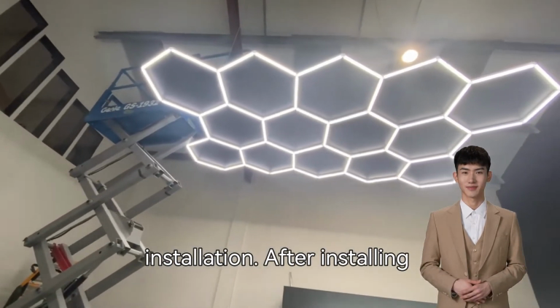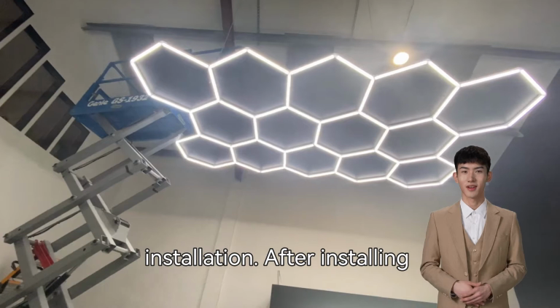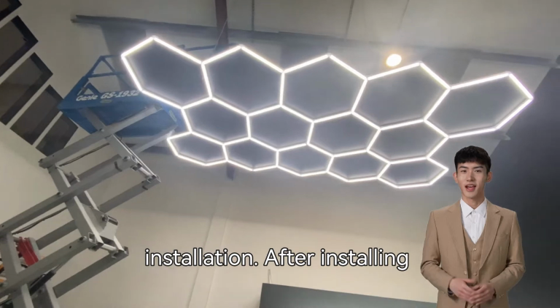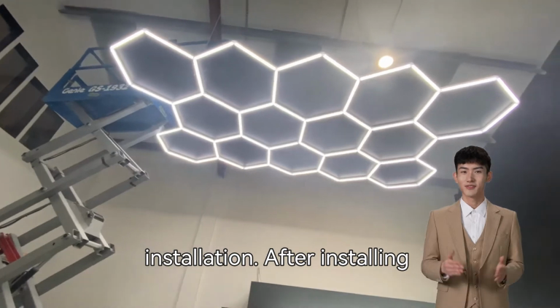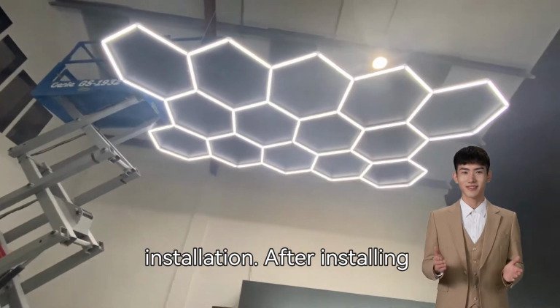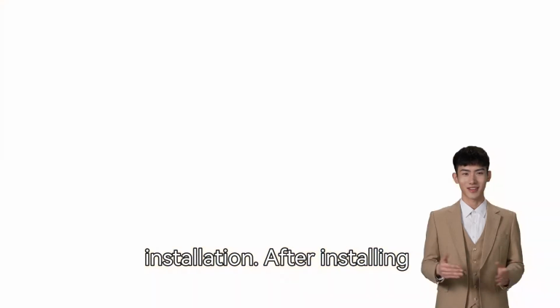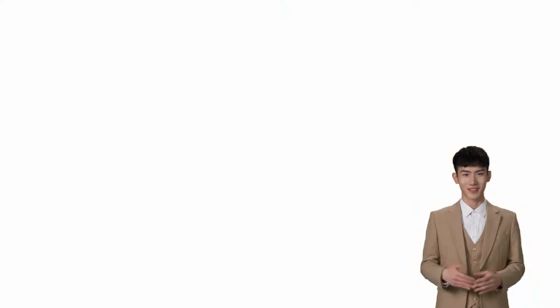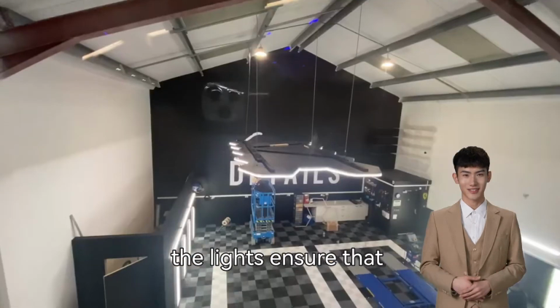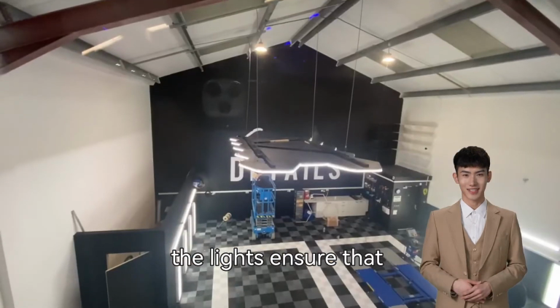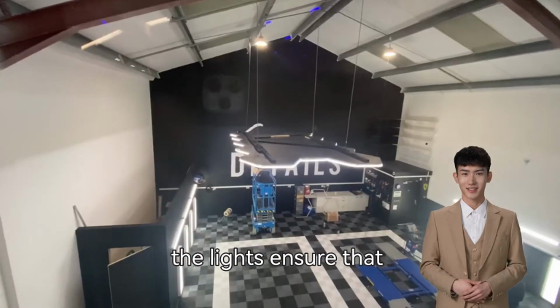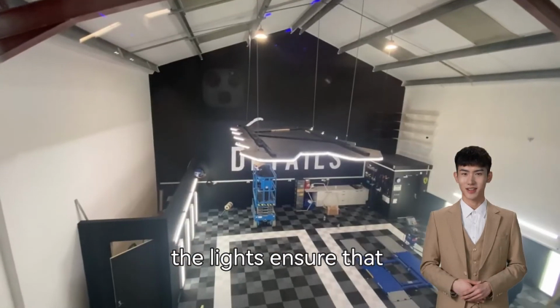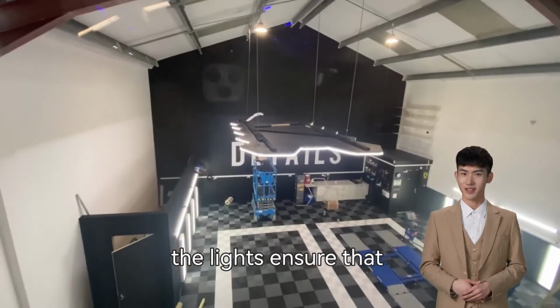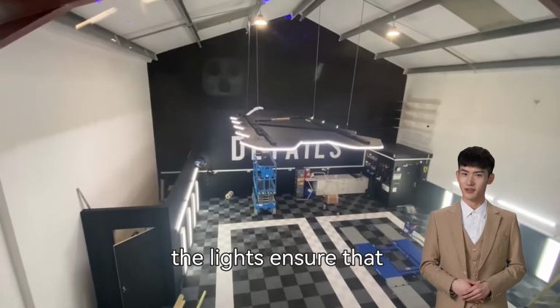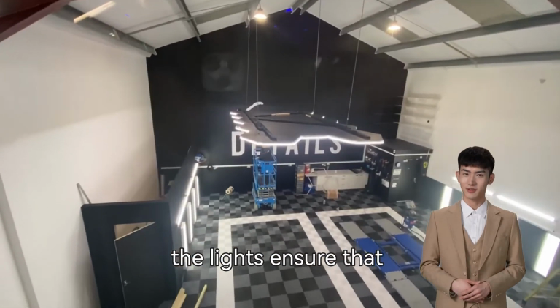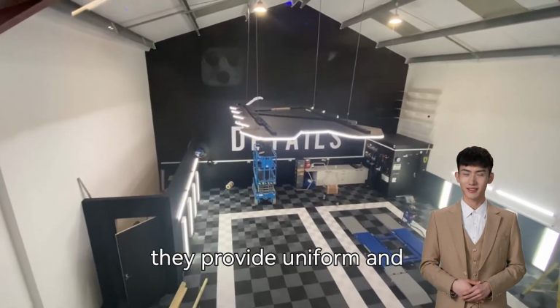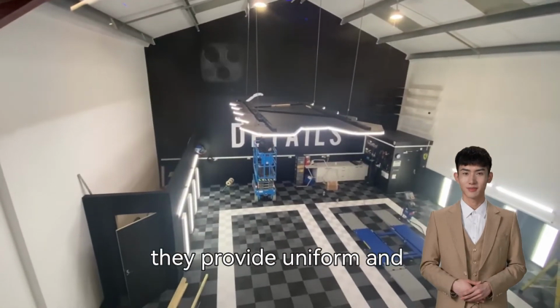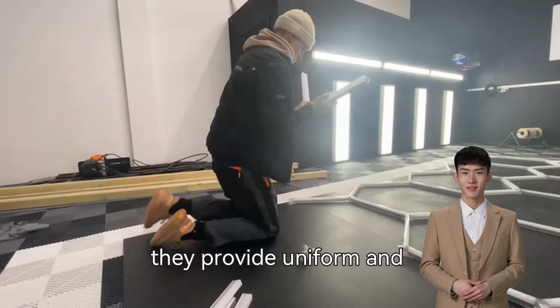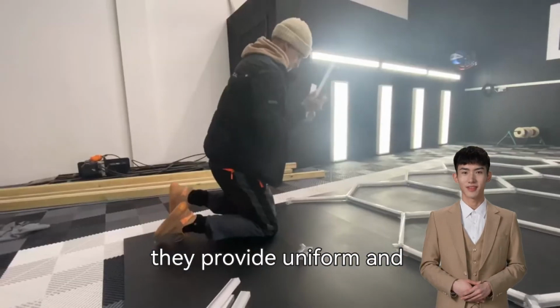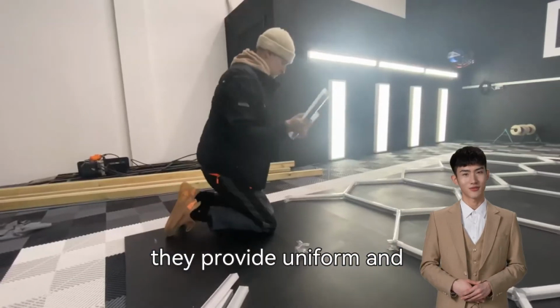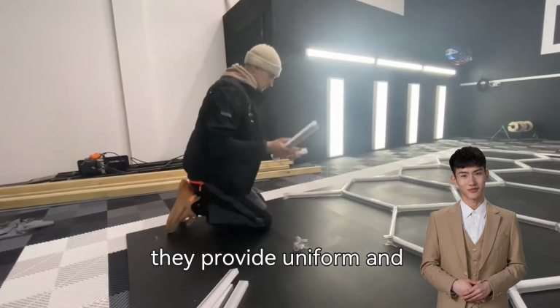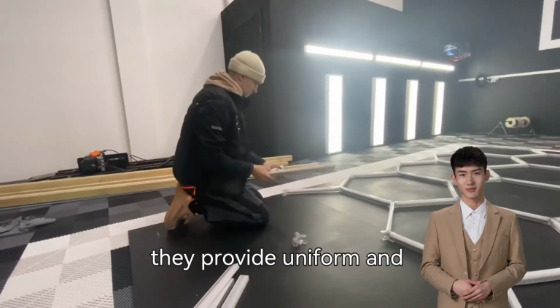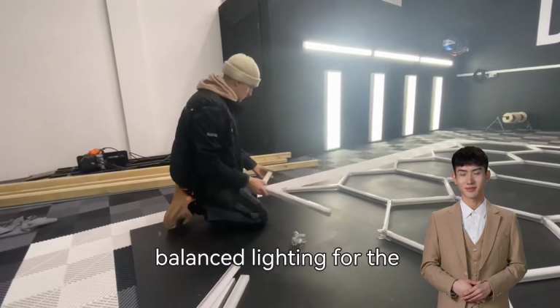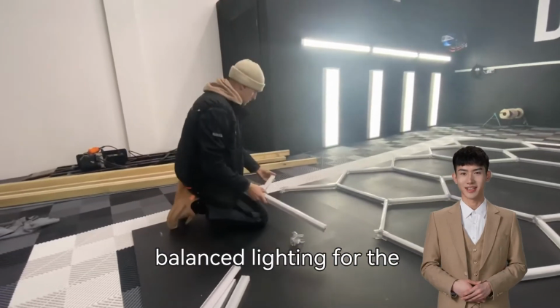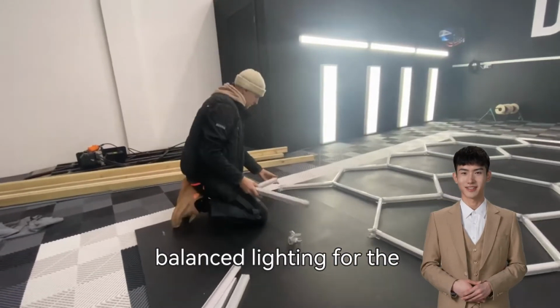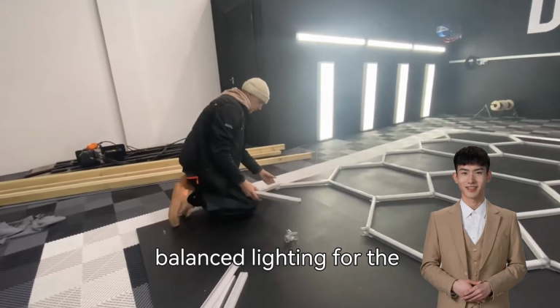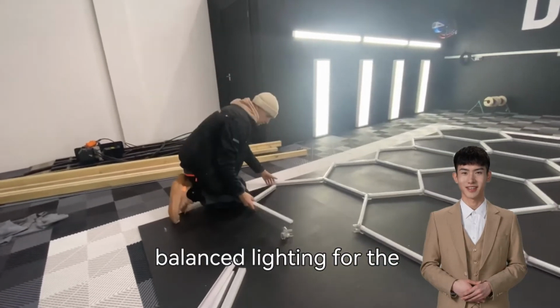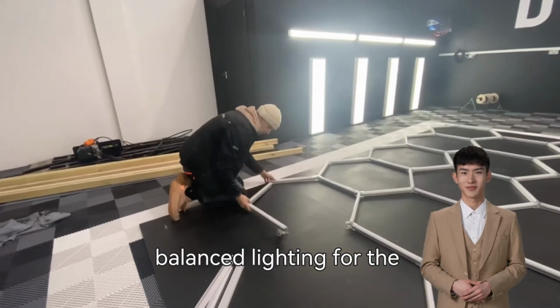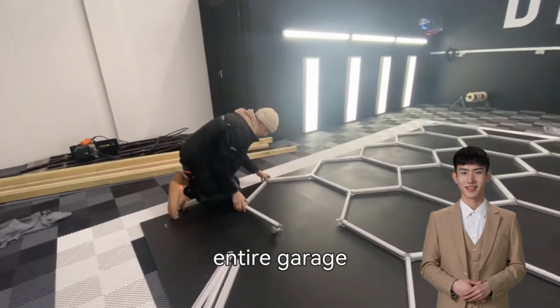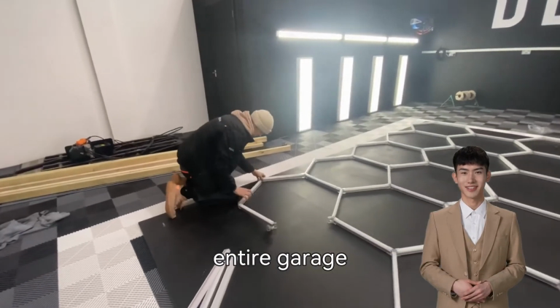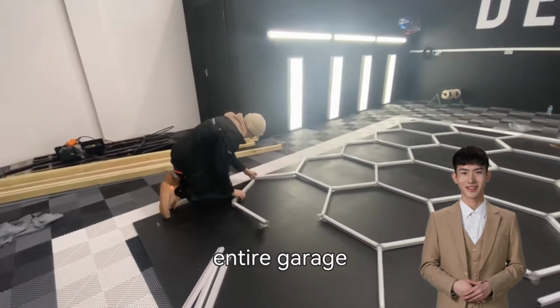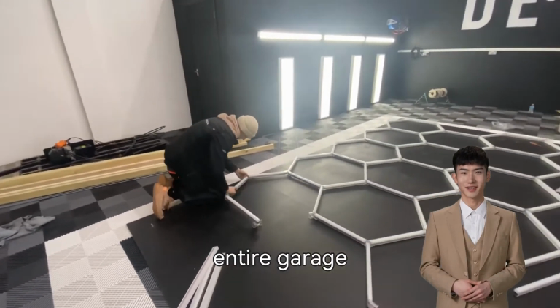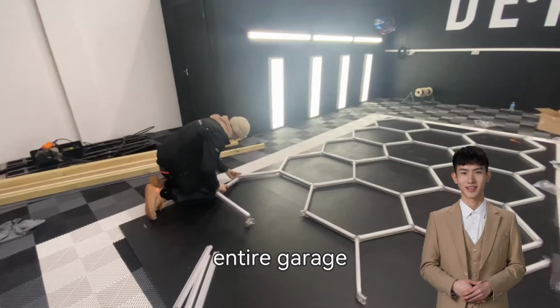After installing the lights, ensure that they provide uniform and balanced lighting for the entire garage.